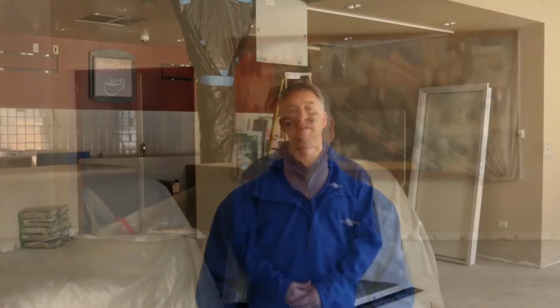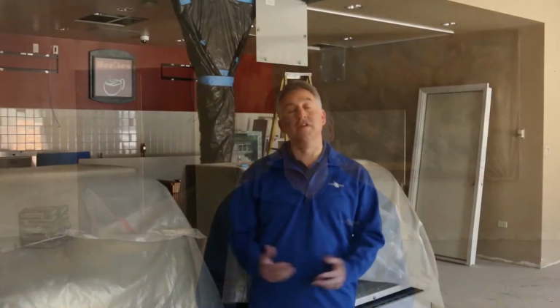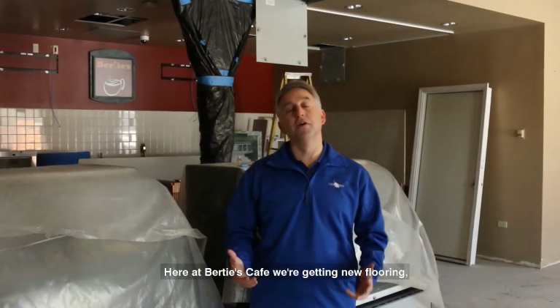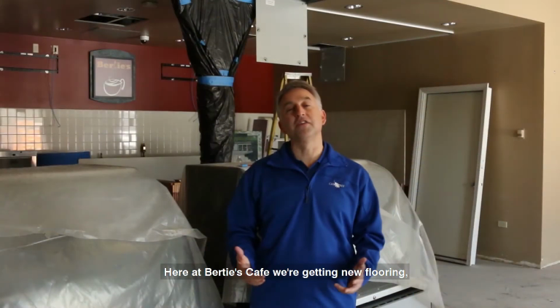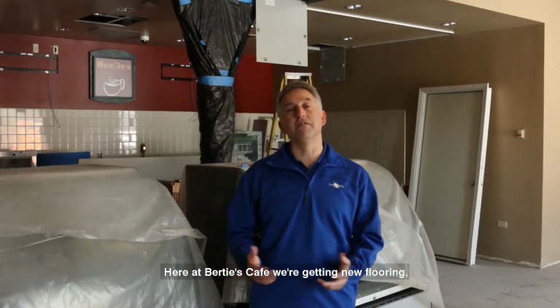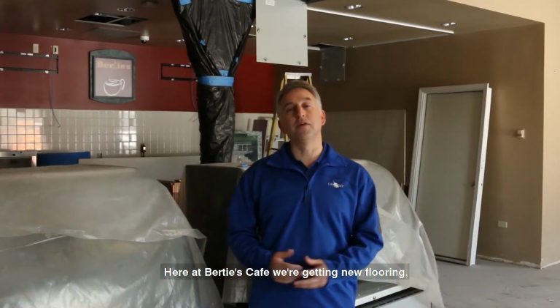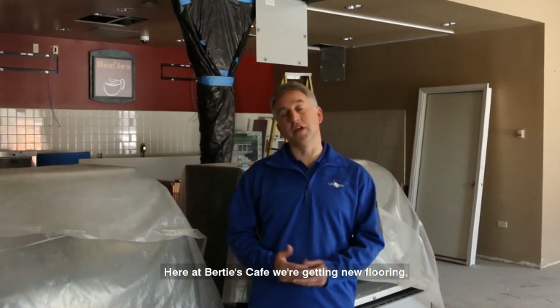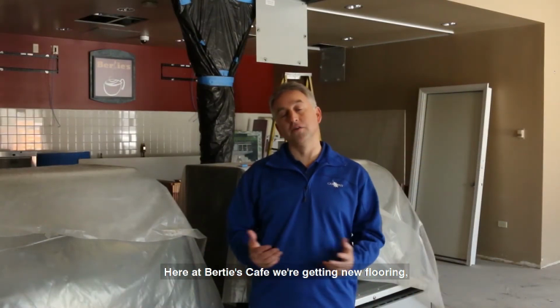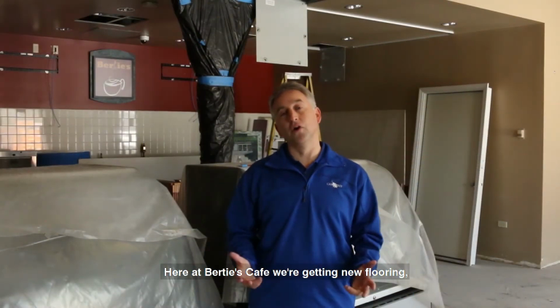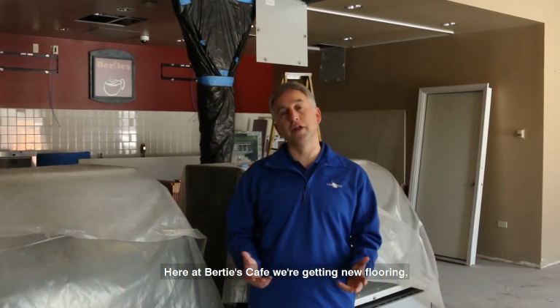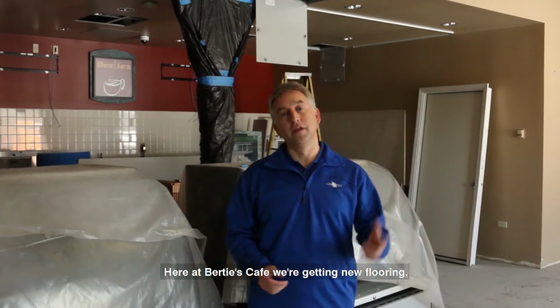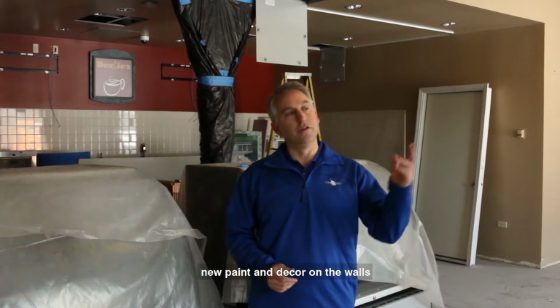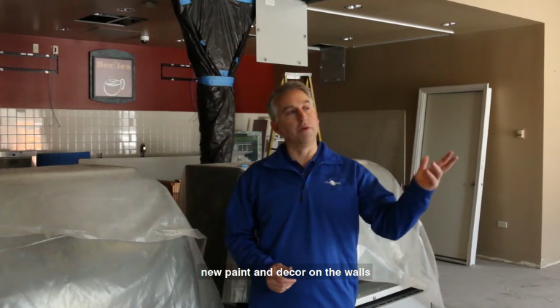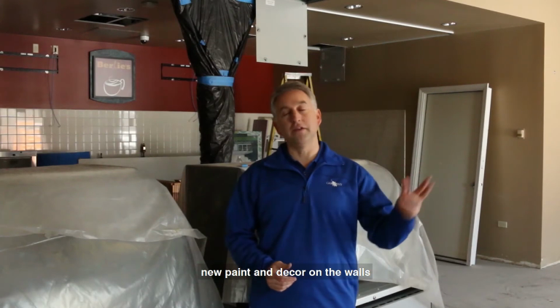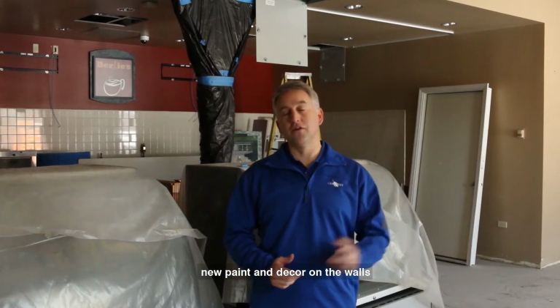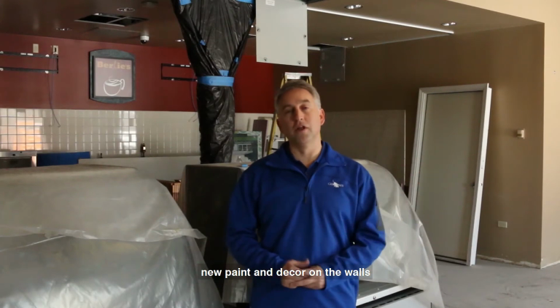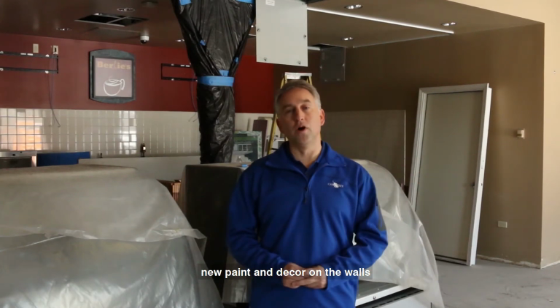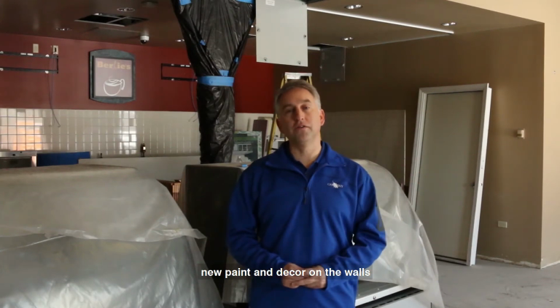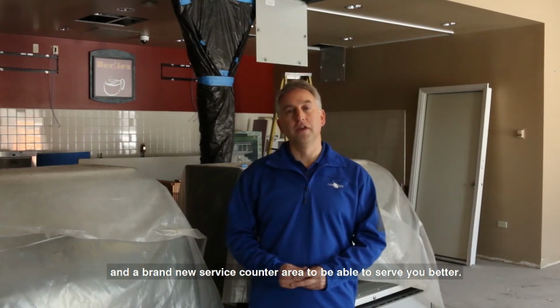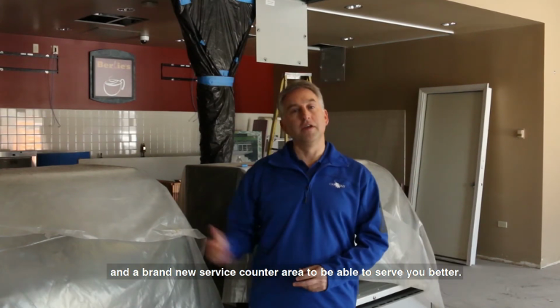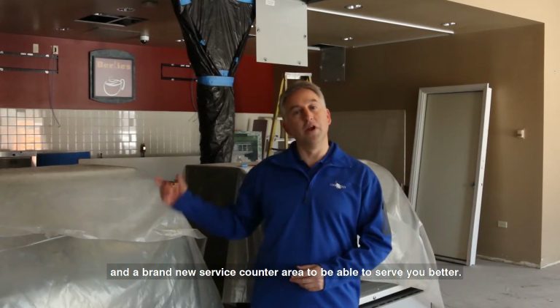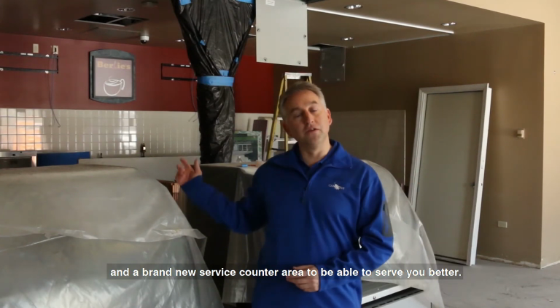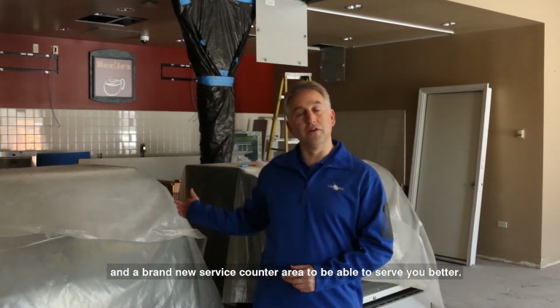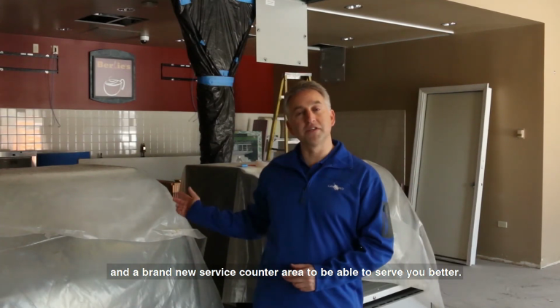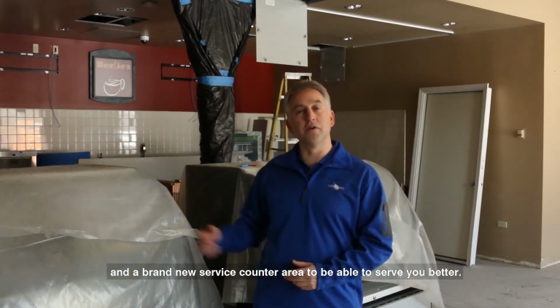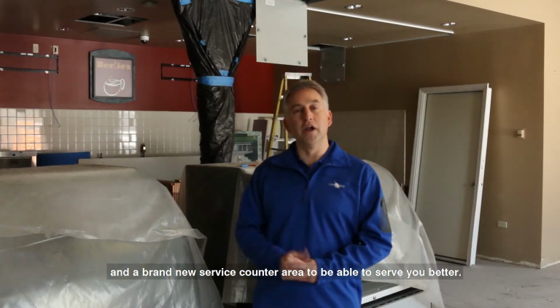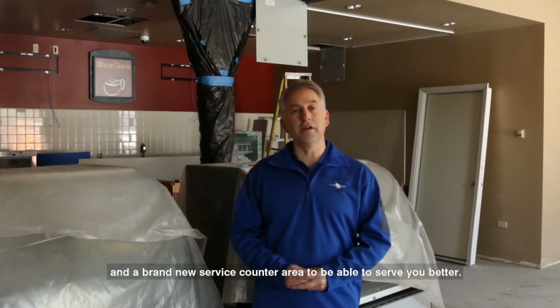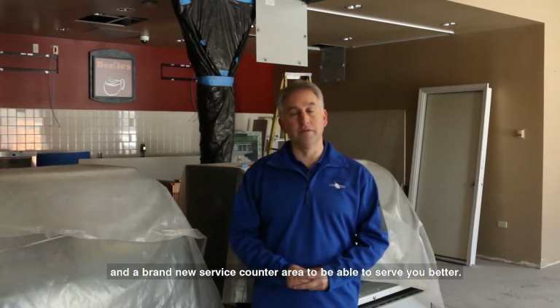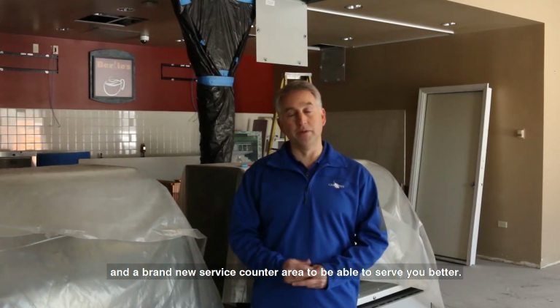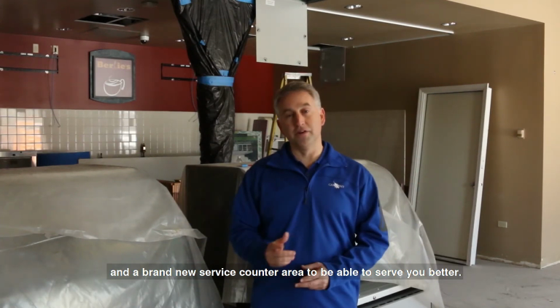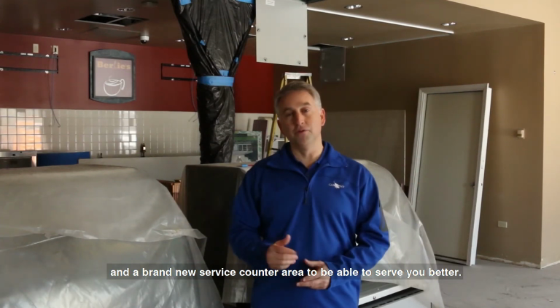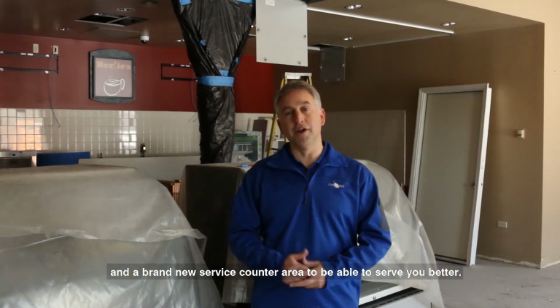Here in Bernie's Cafe we're getting new flooring, new paint and decor on the walls, and a brand new service counter area to be able to serve you better.